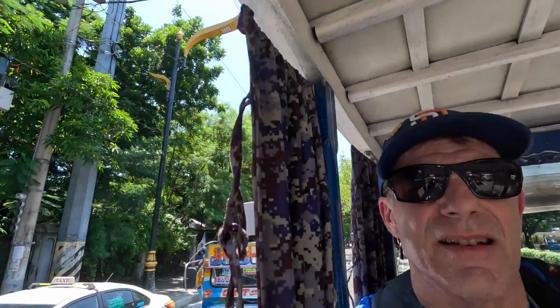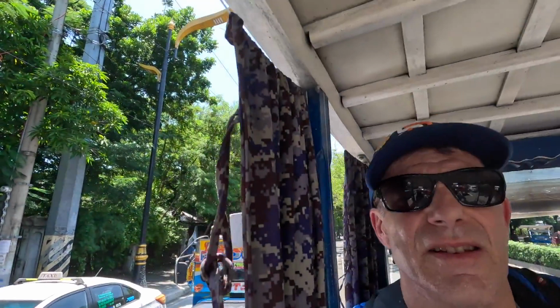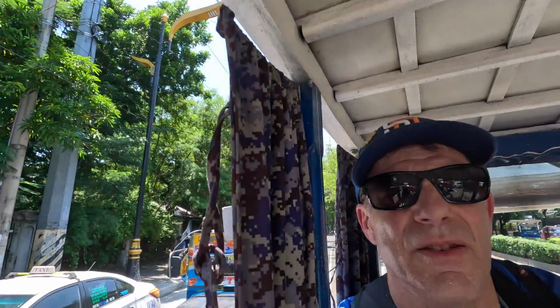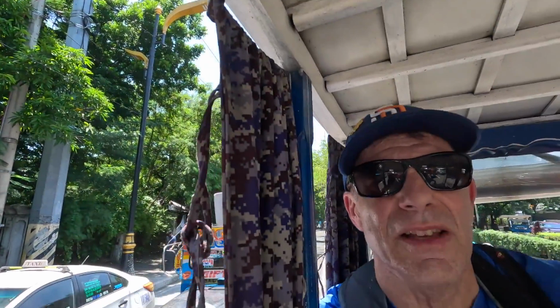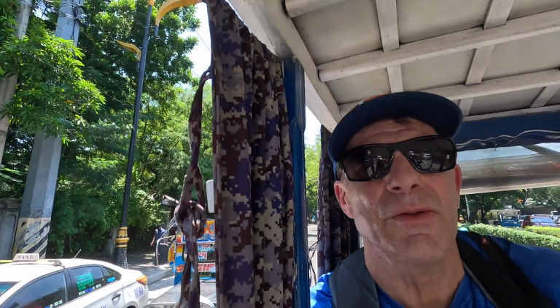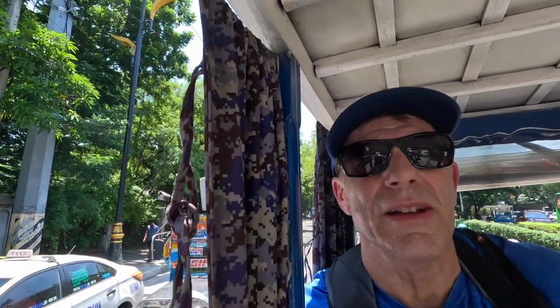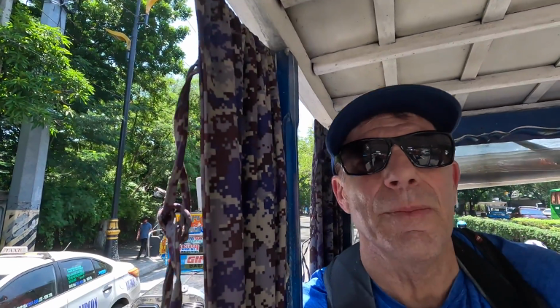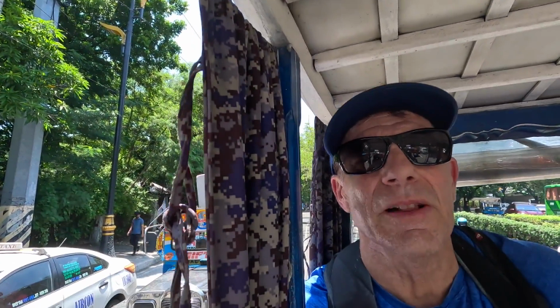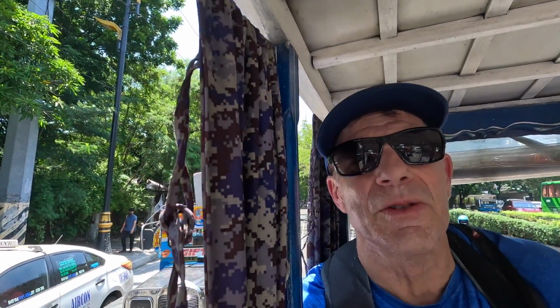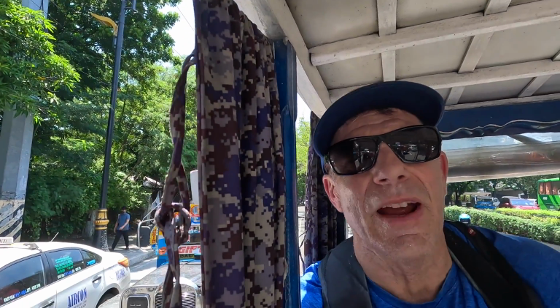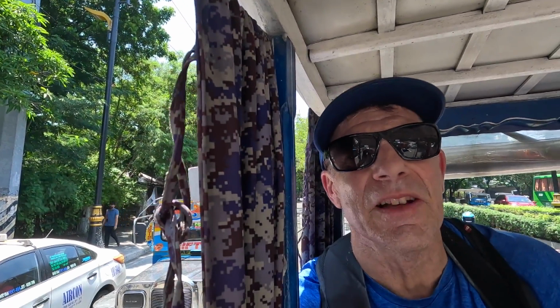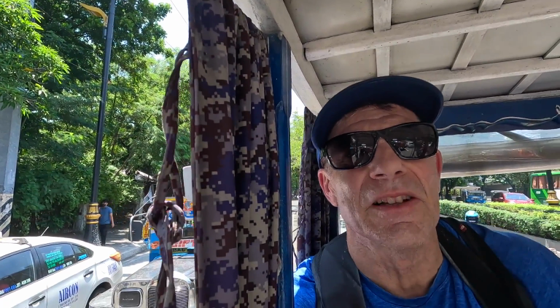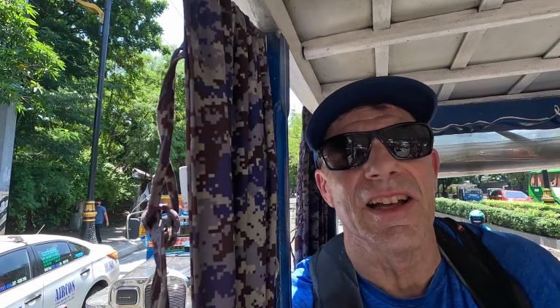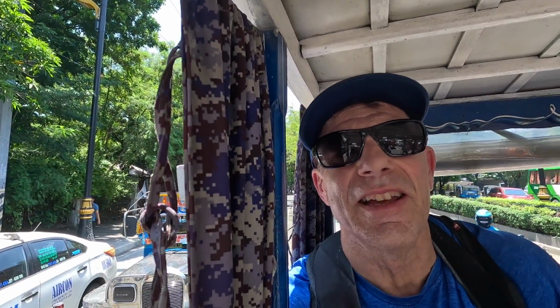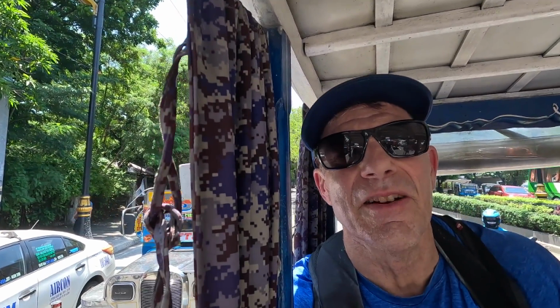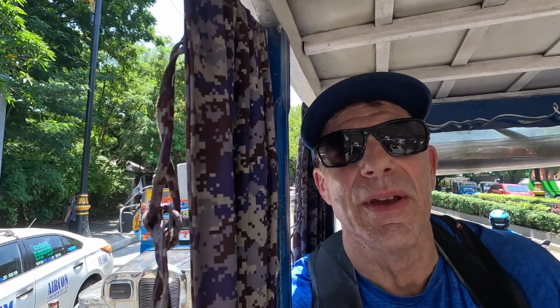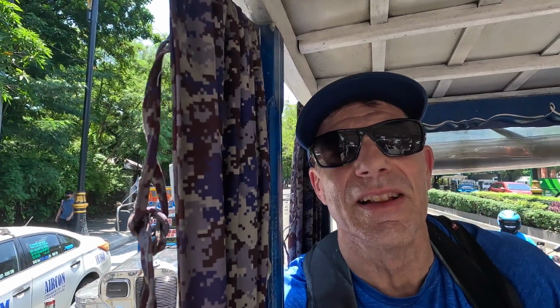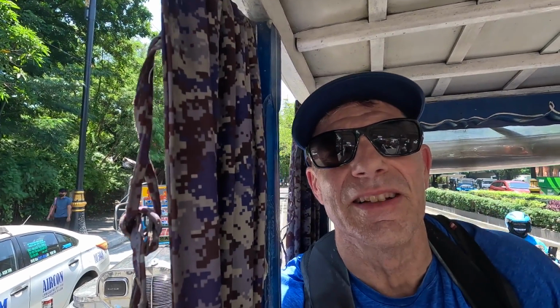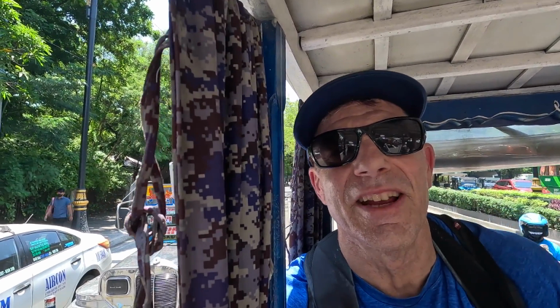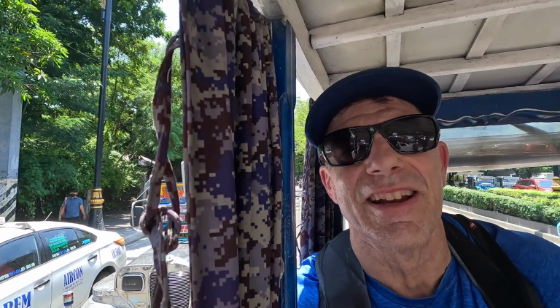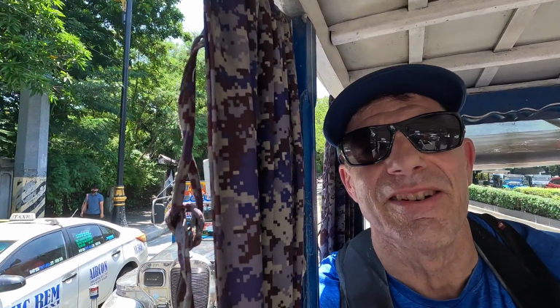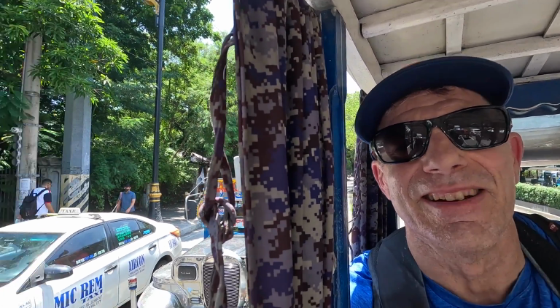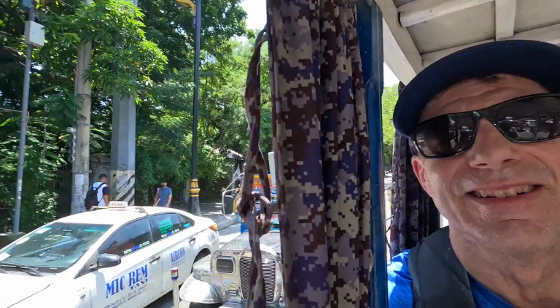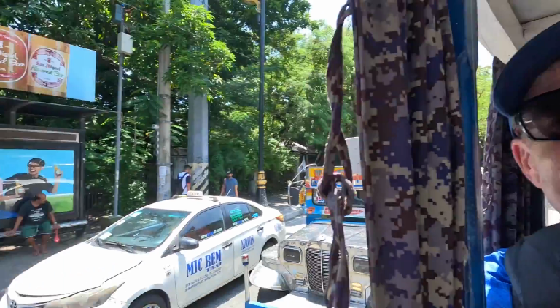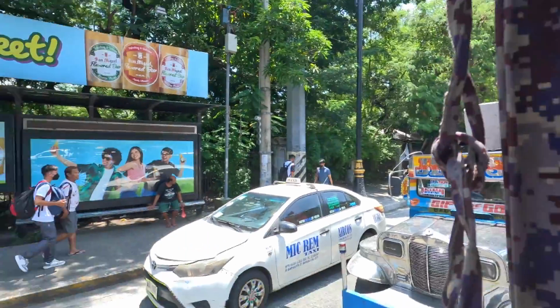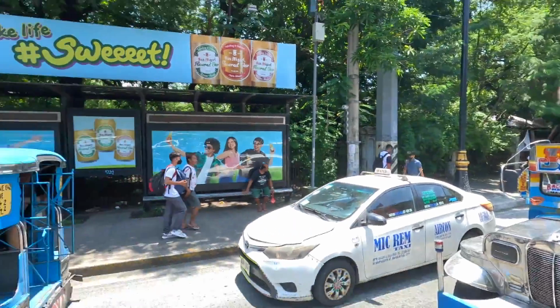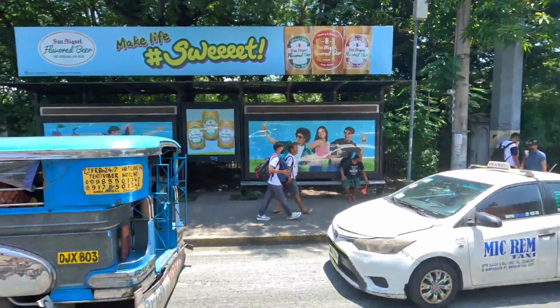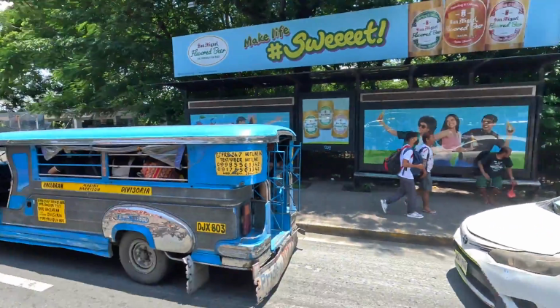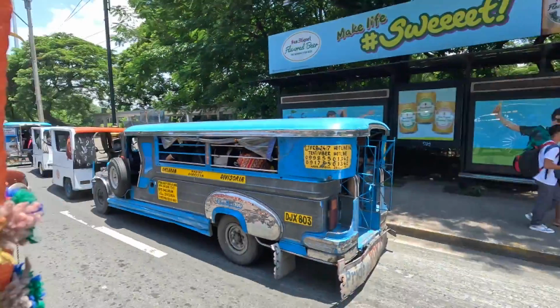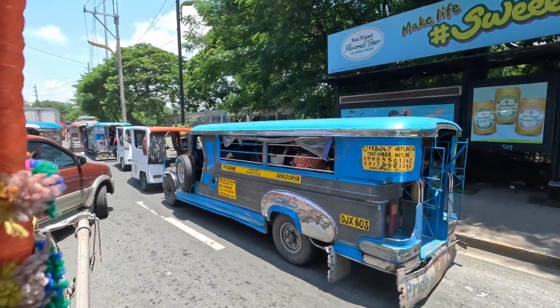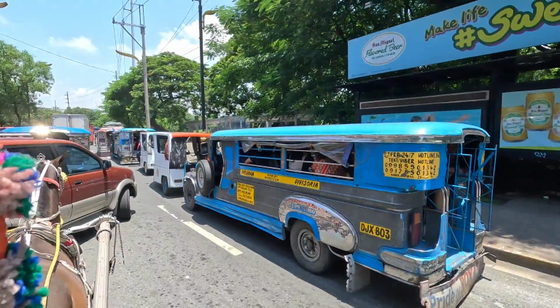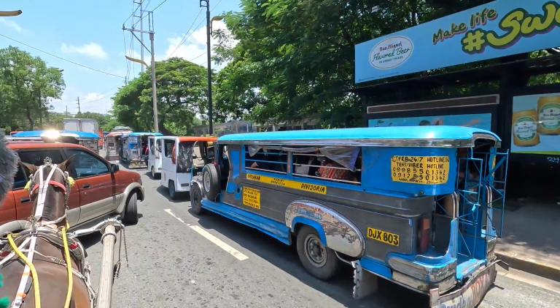This is what typical traffic looks like here in Manila — check it out. This is what typical traffic is.